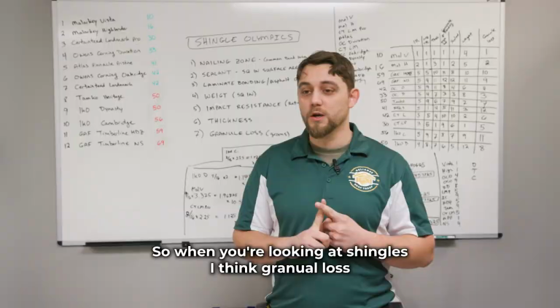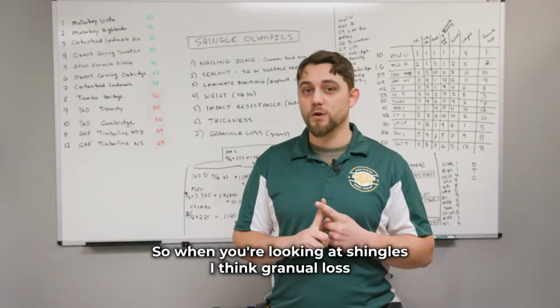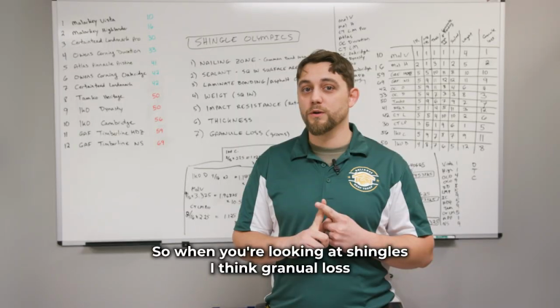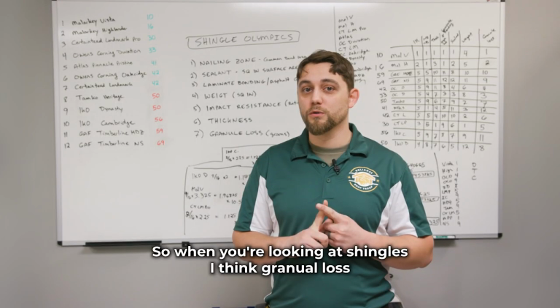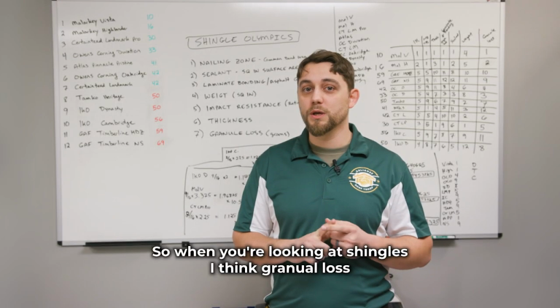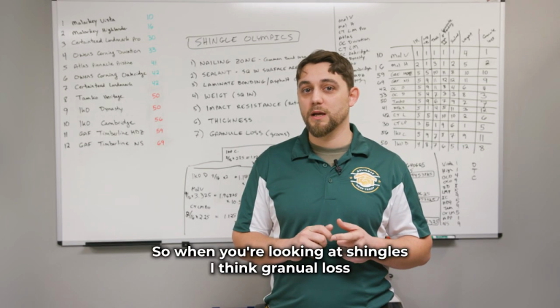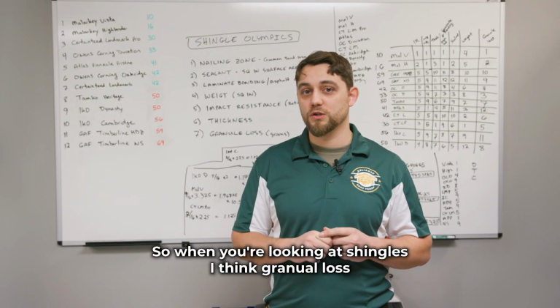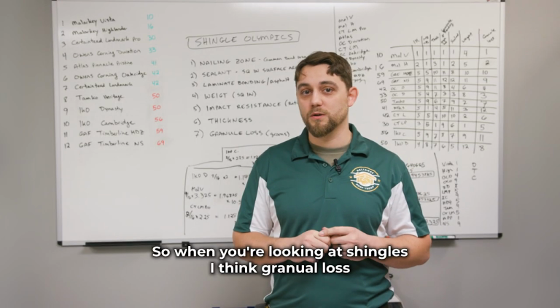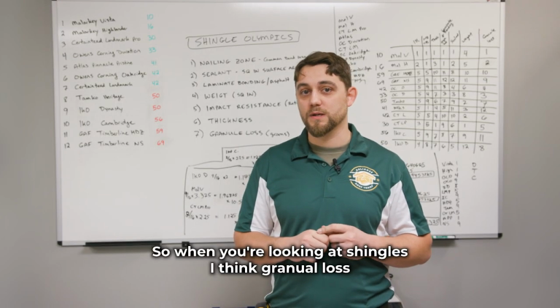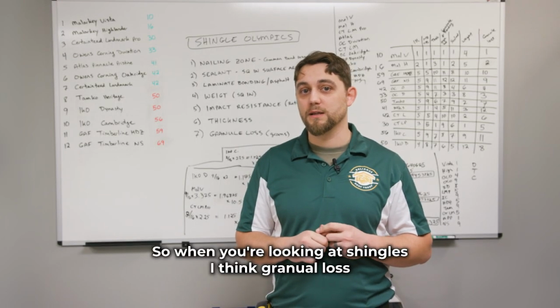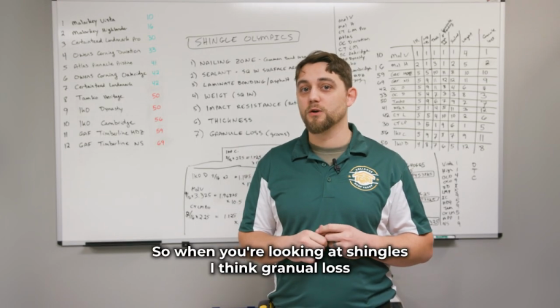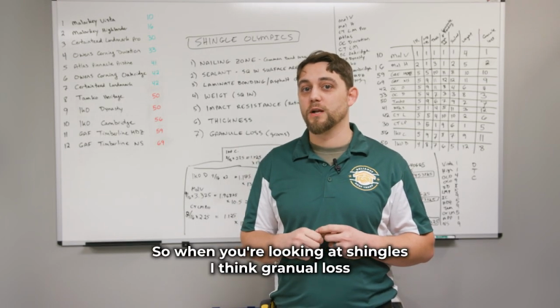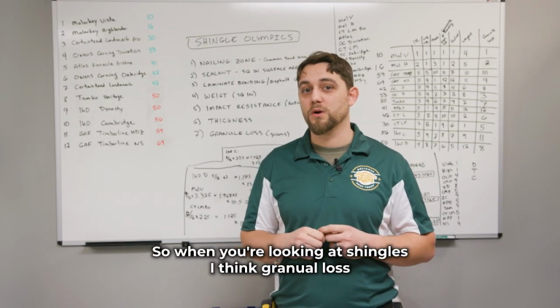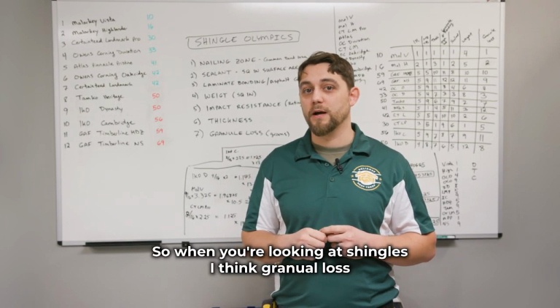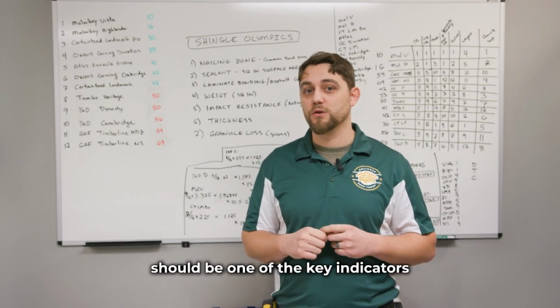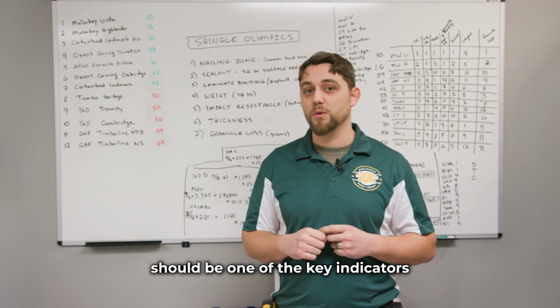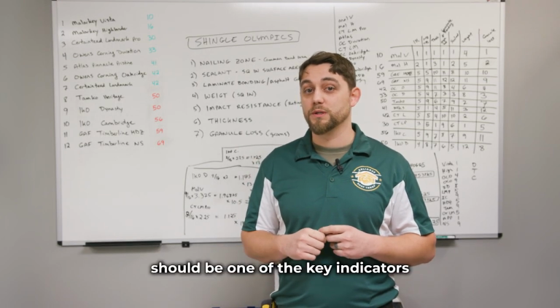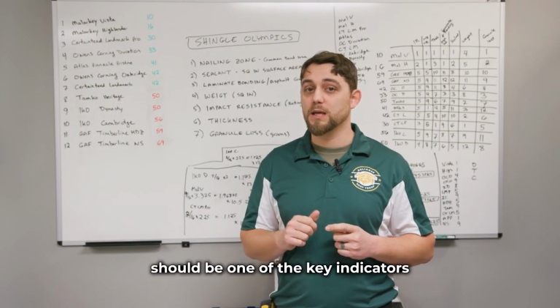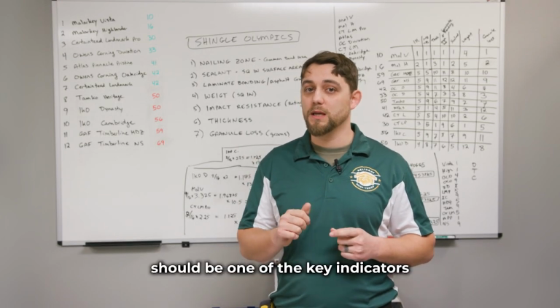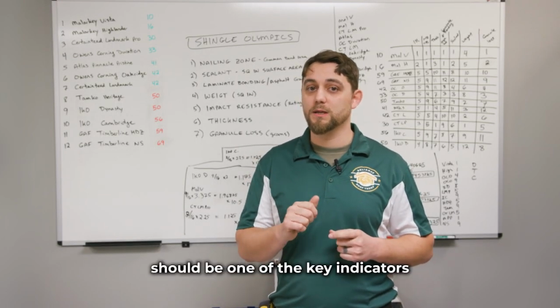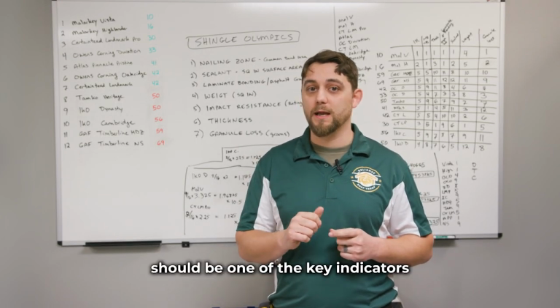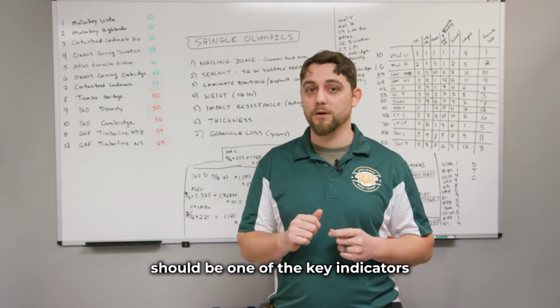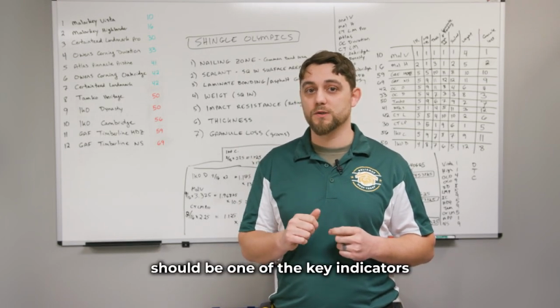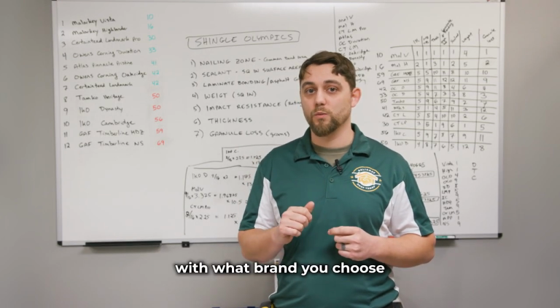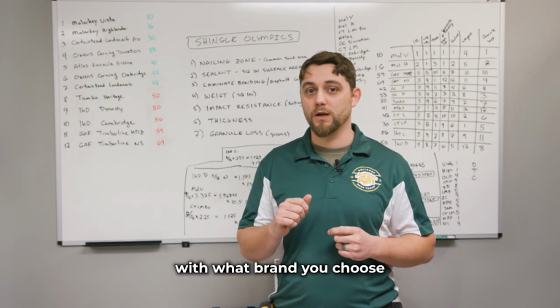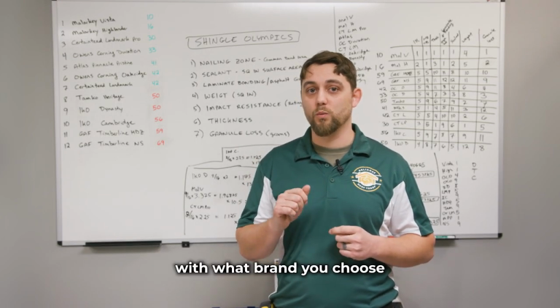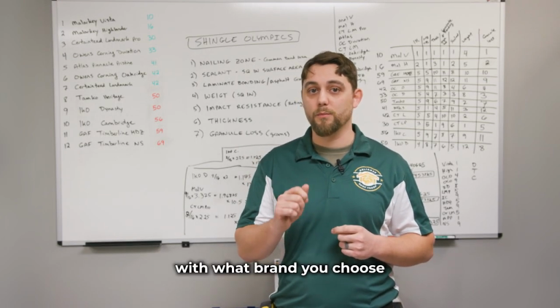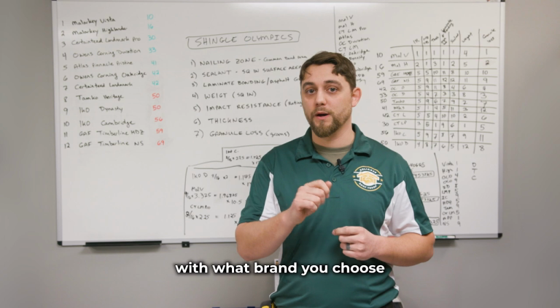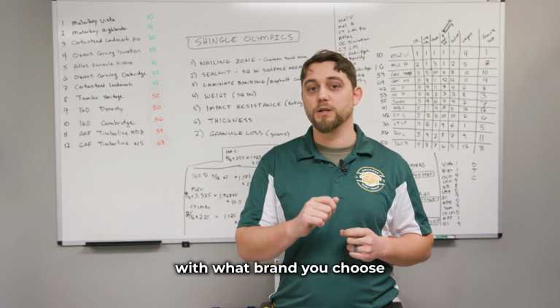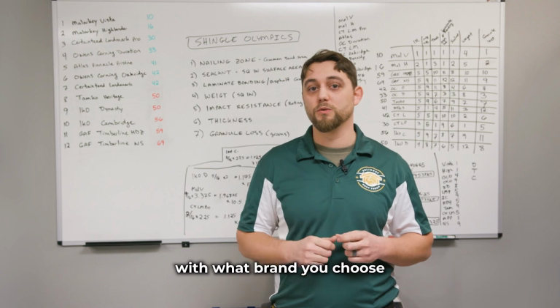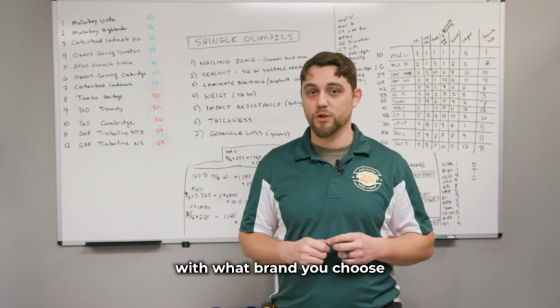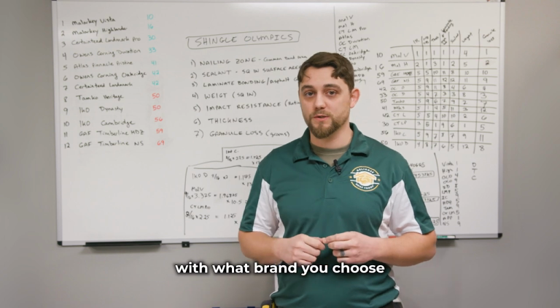So when you're looking at shingles, I think granule loss should be one of the key indicators in what brand you choose.